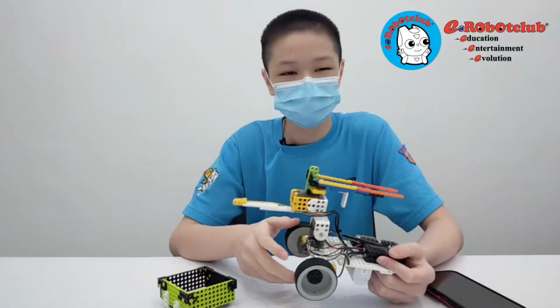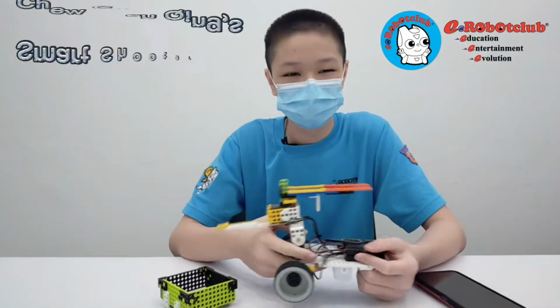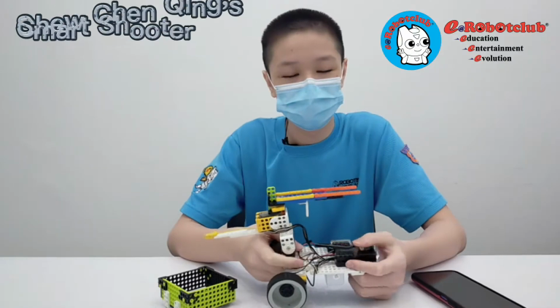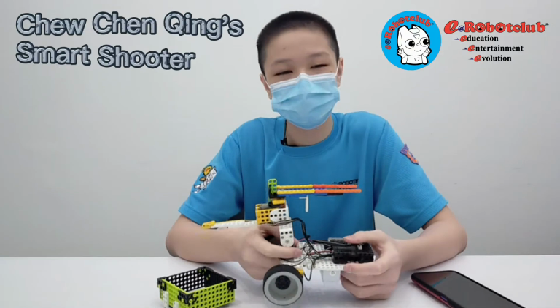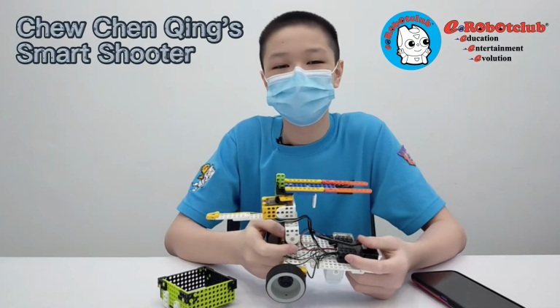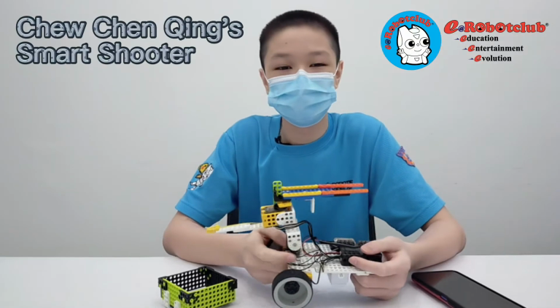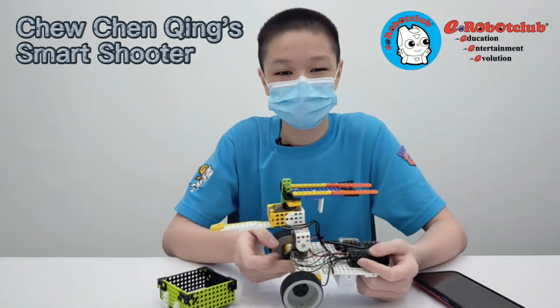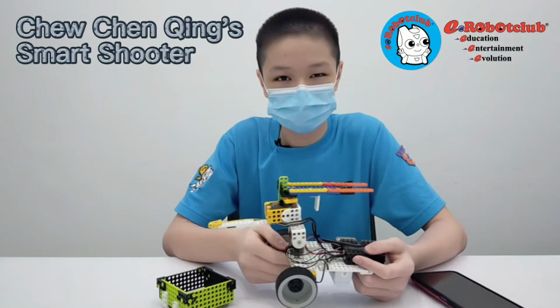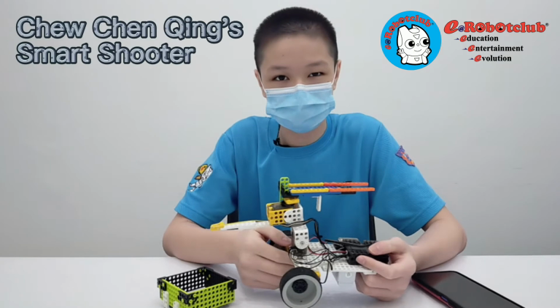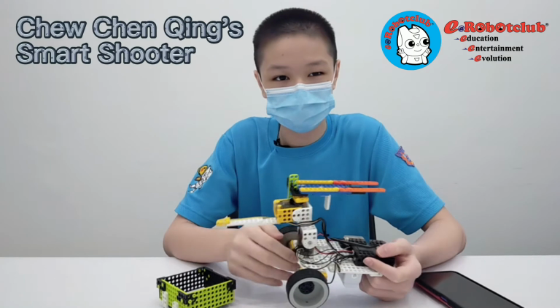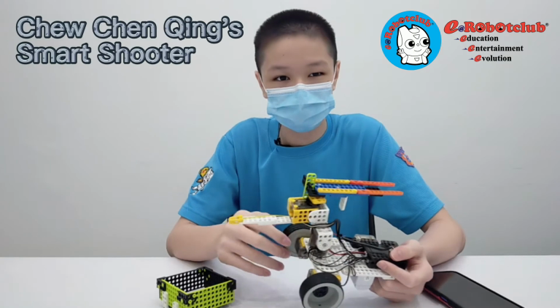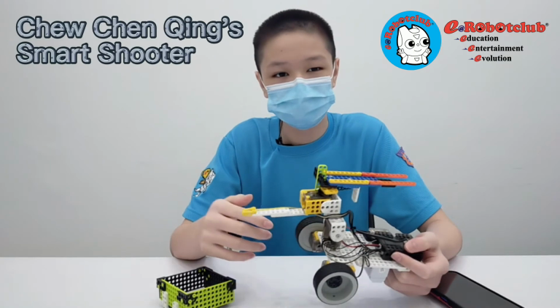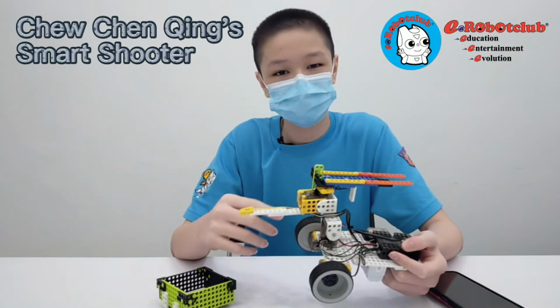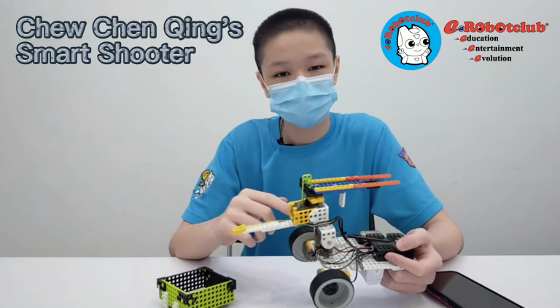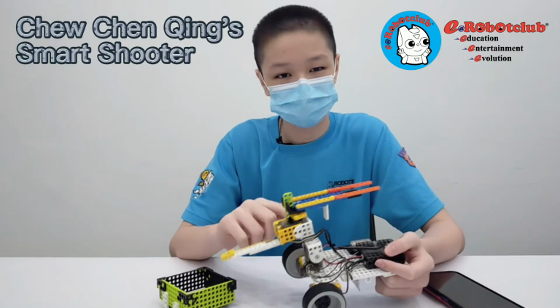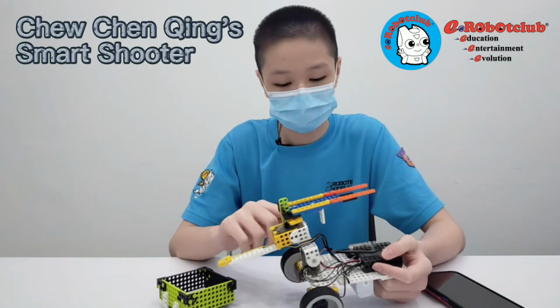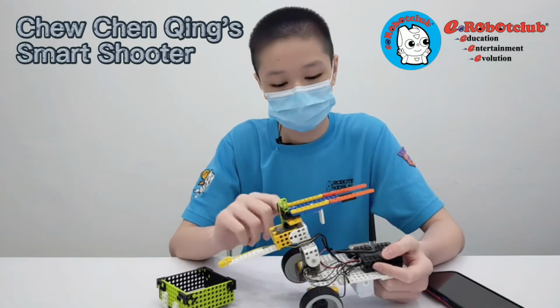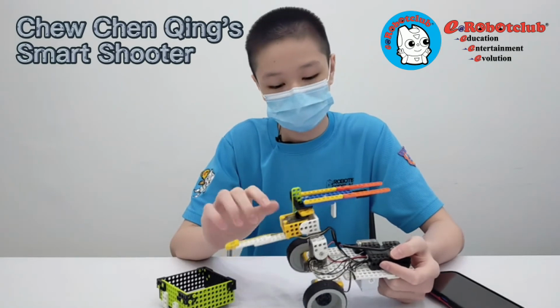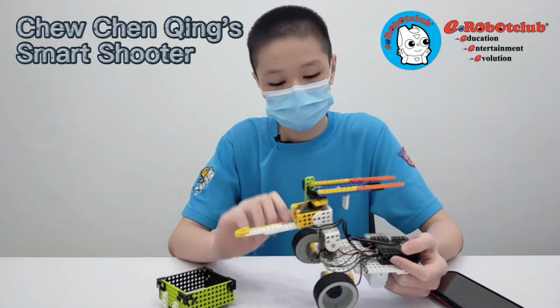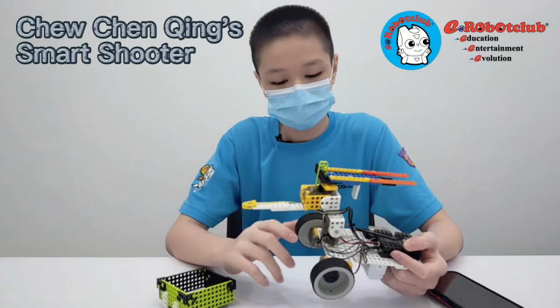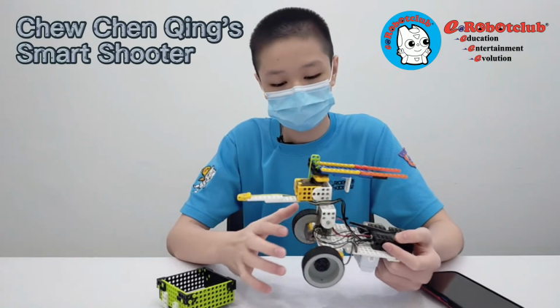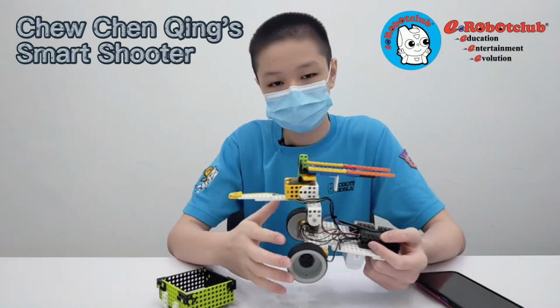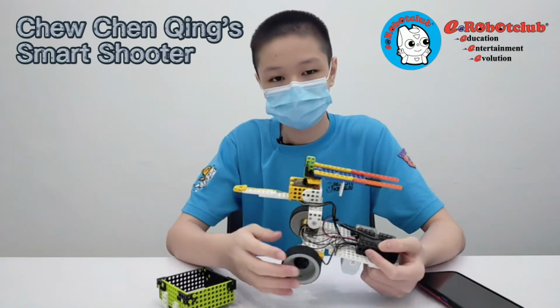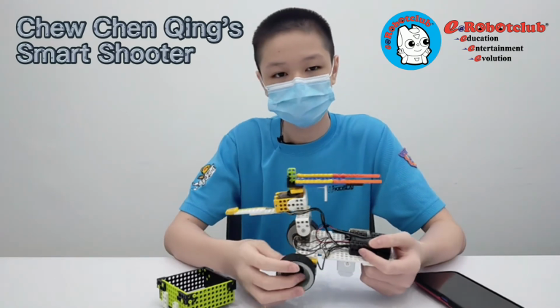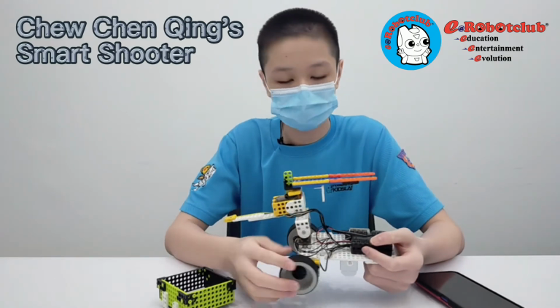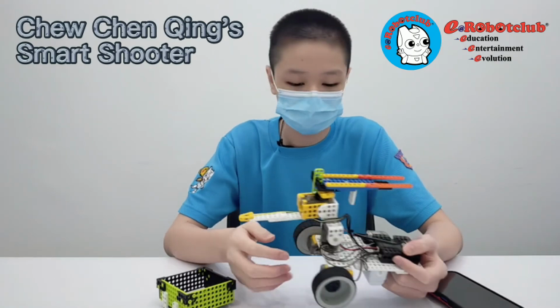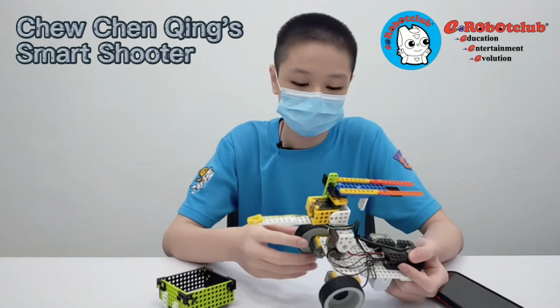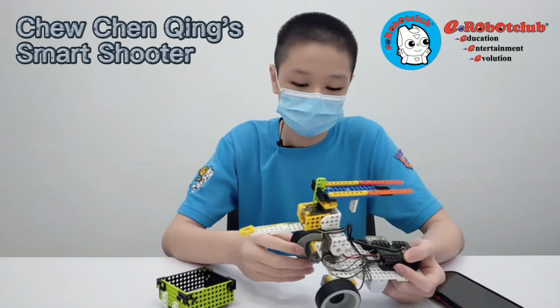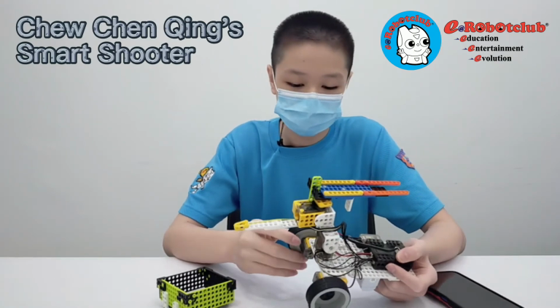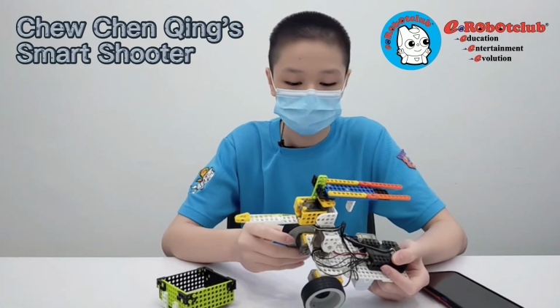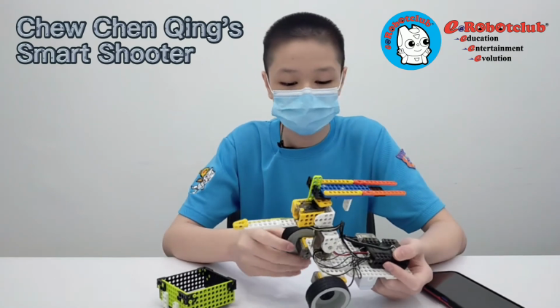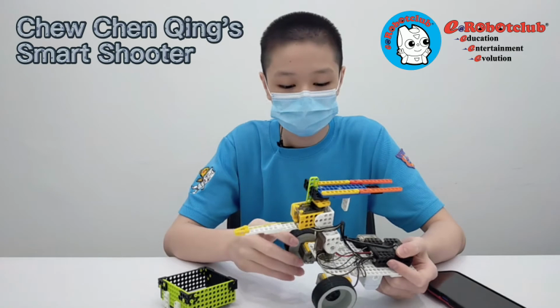Hi, my name is Xiu Qianqing. This is Smart Shooter. This is my first project using Smart. For this robot,